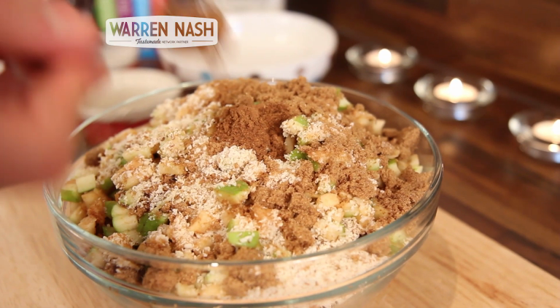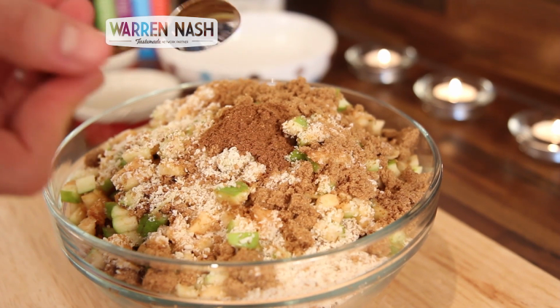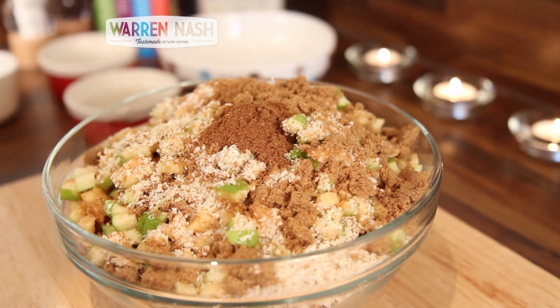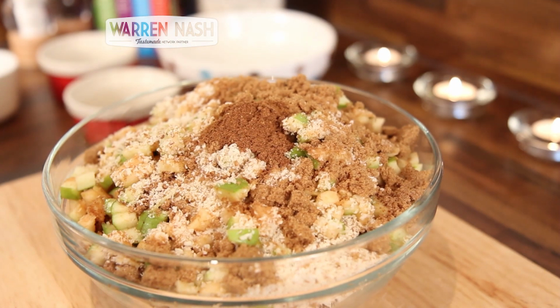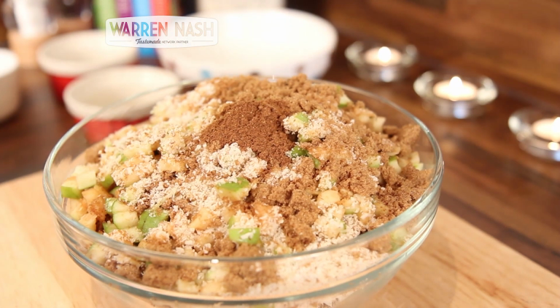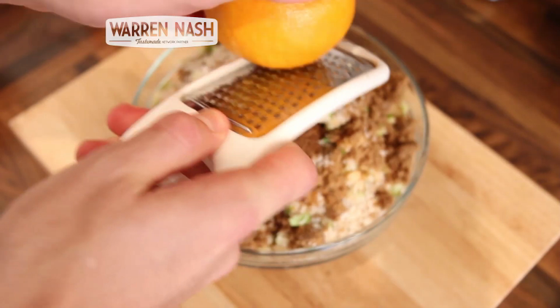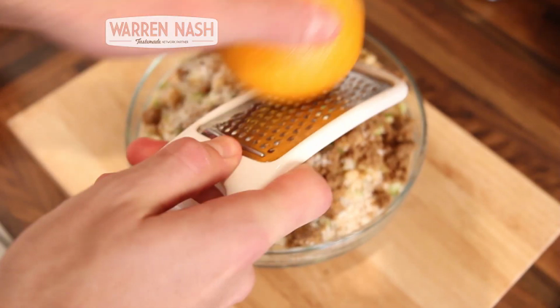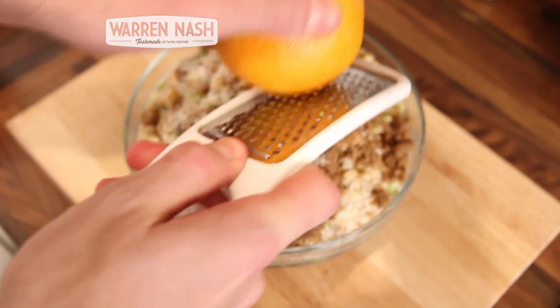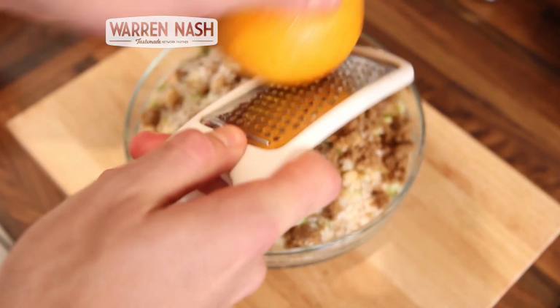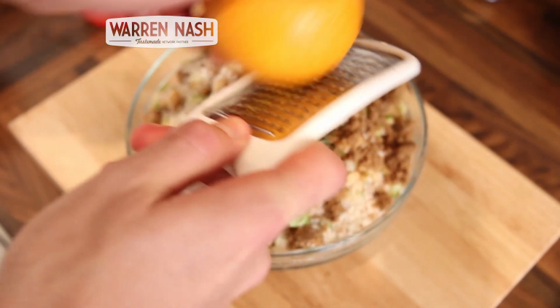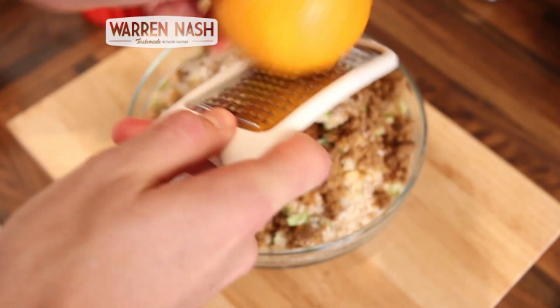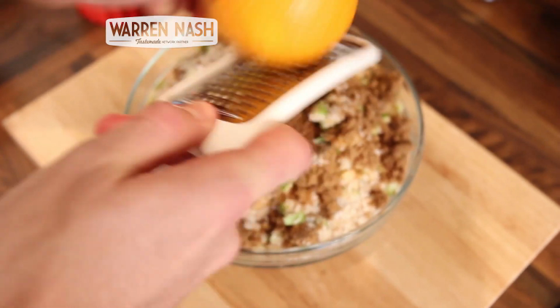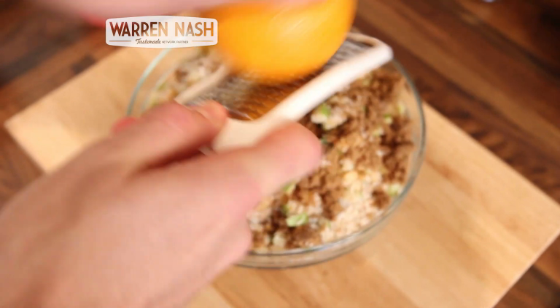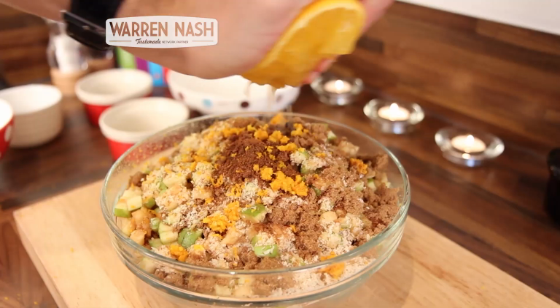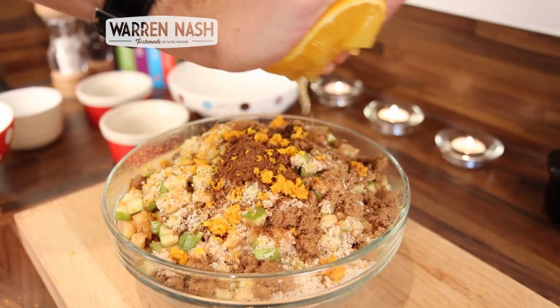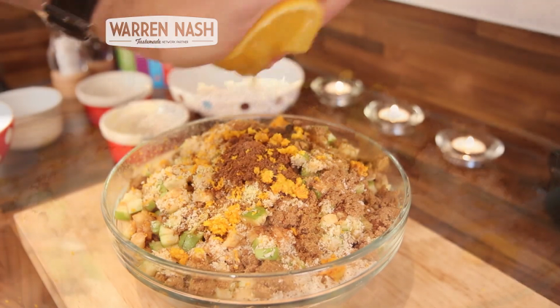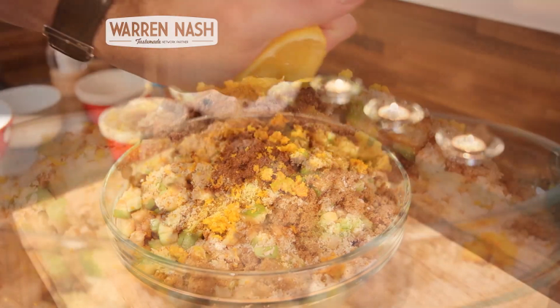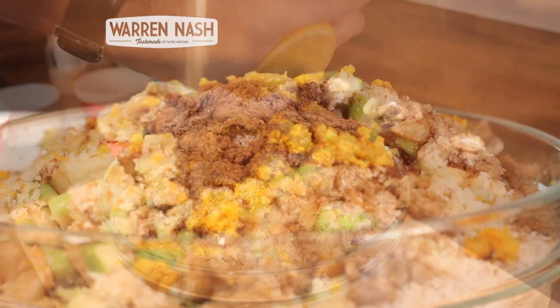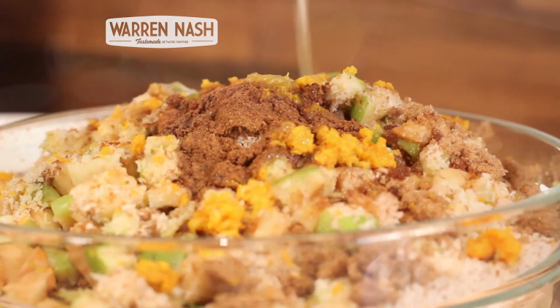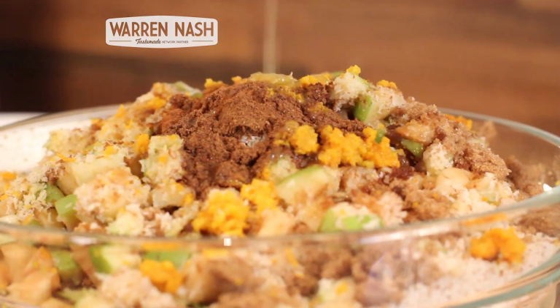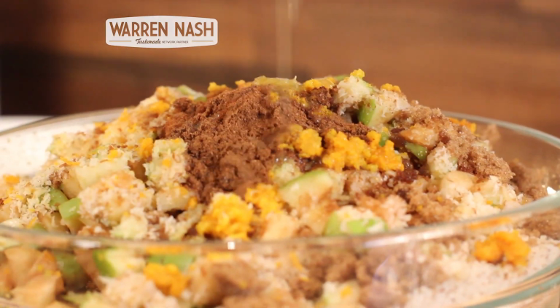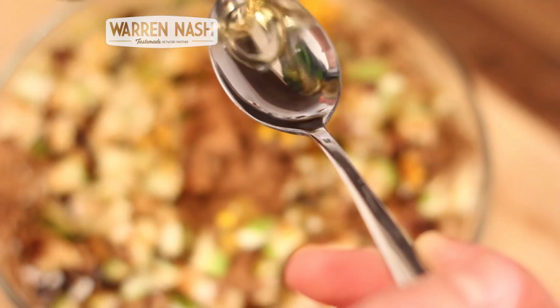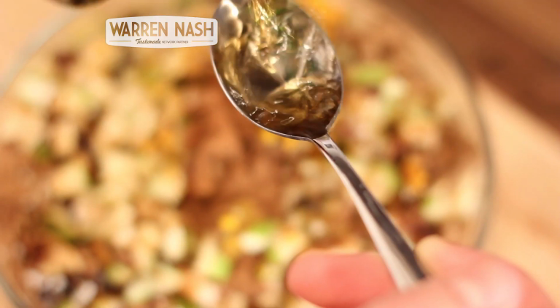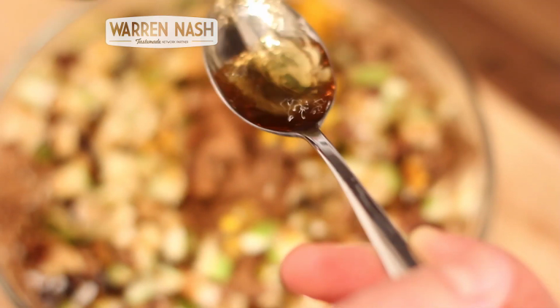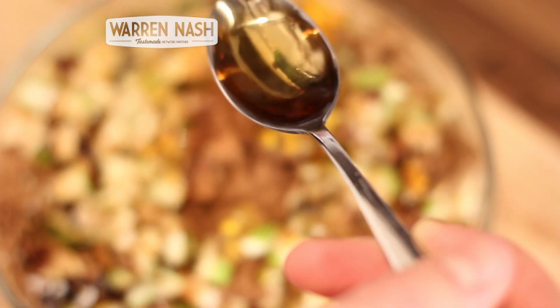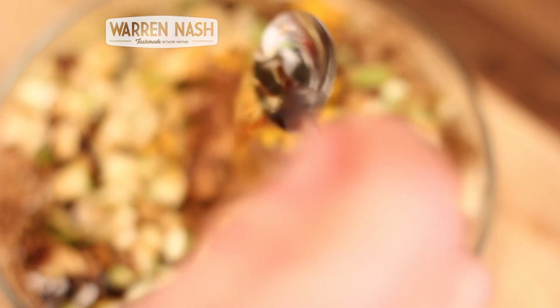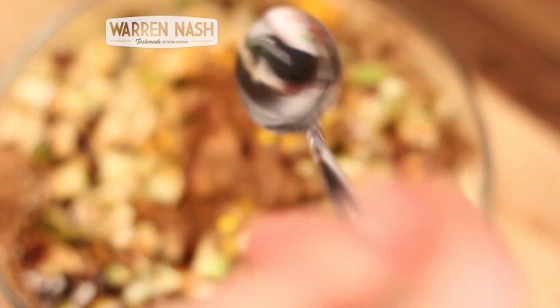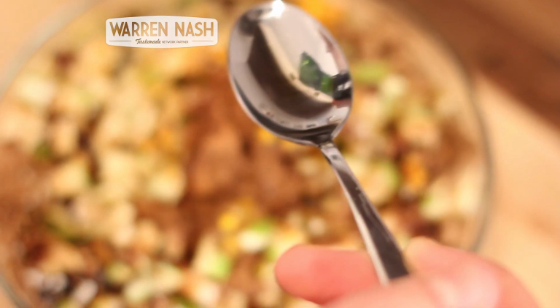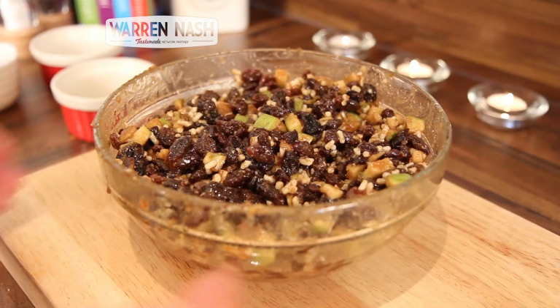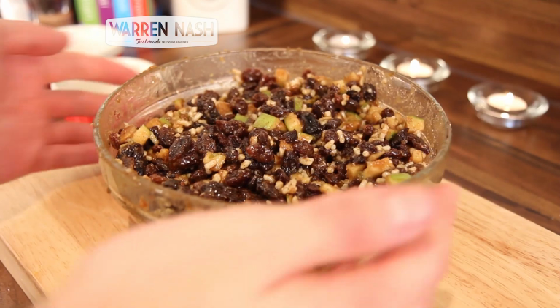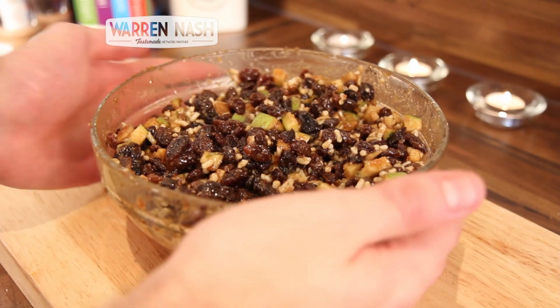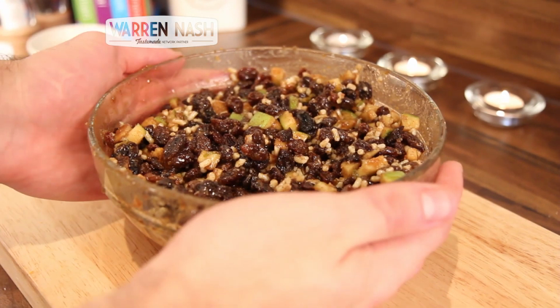Now add 2 teaspoons of mixed spice, half a teaspoon of cinnamon and nutmeg, the zest from 1 orange, the juice from half an orange, and 3 tablespoons of brandy.